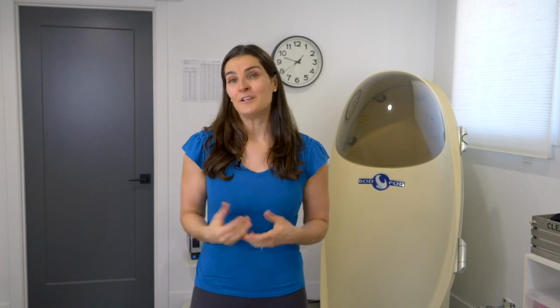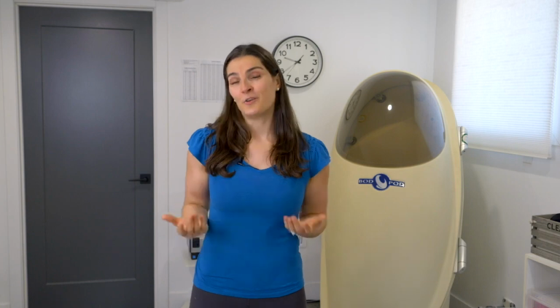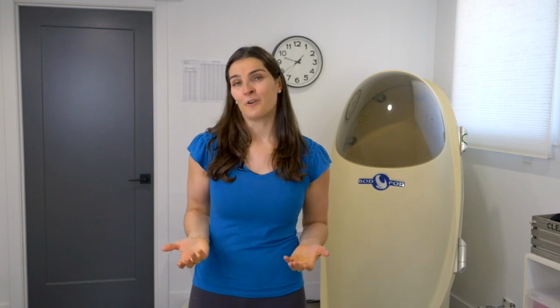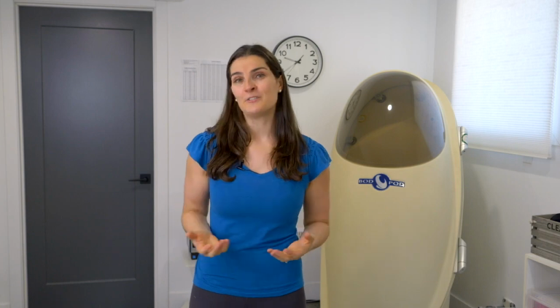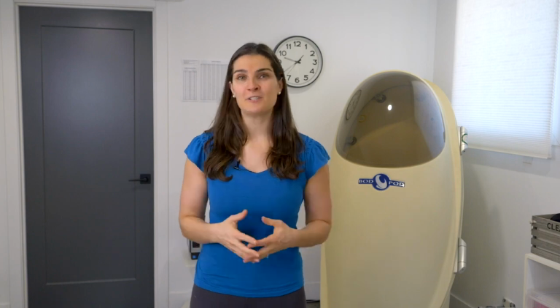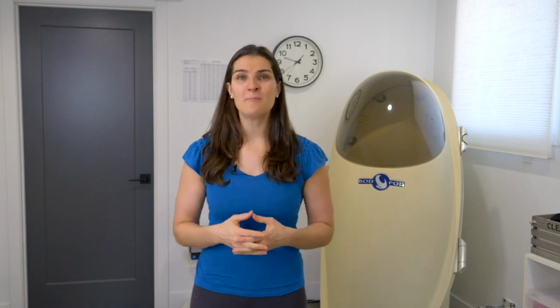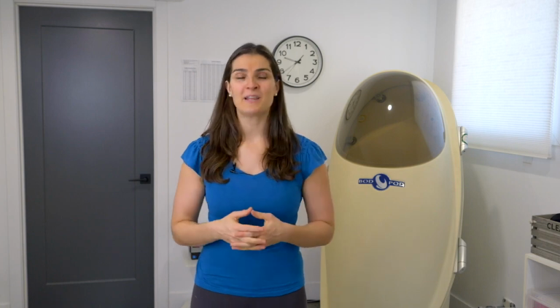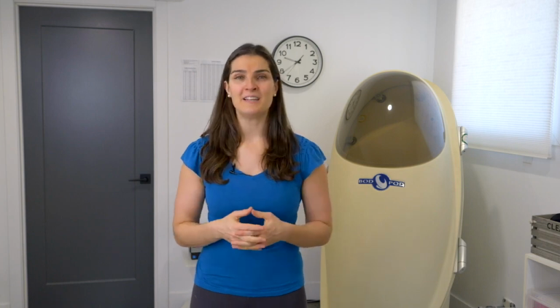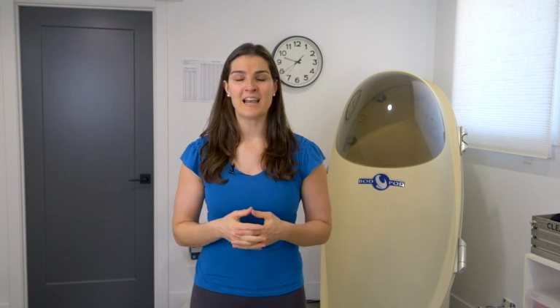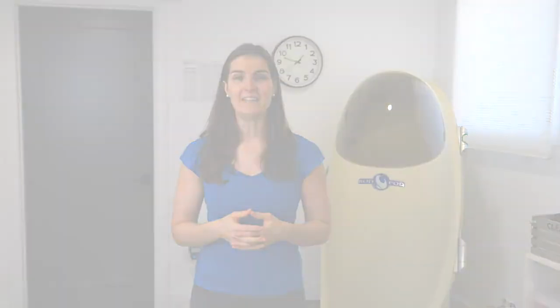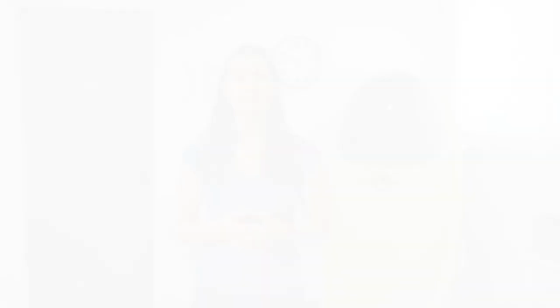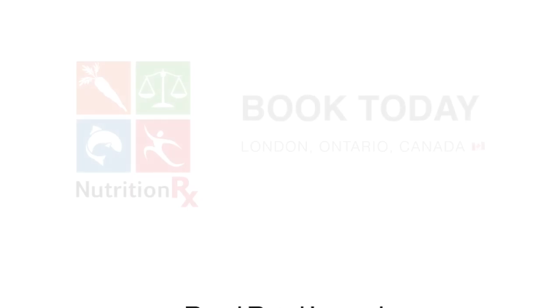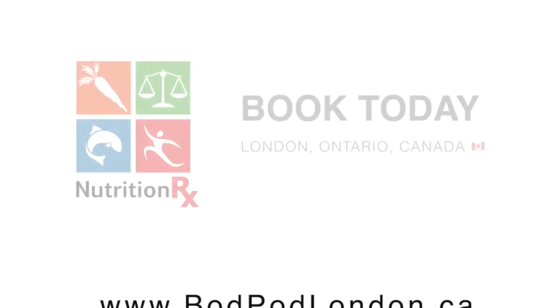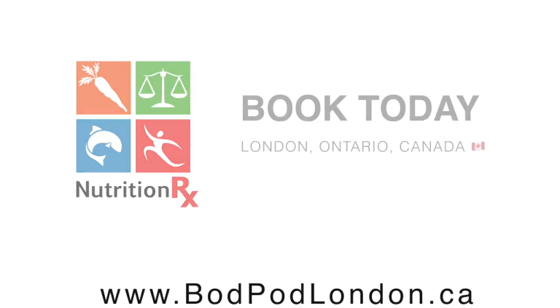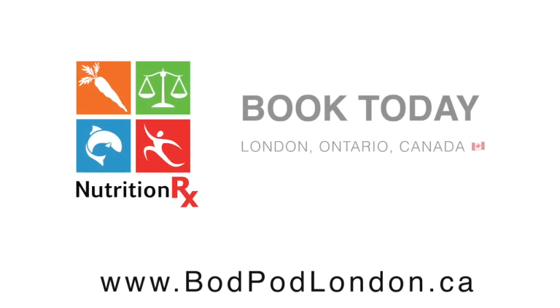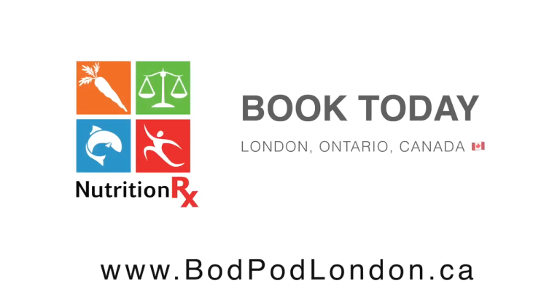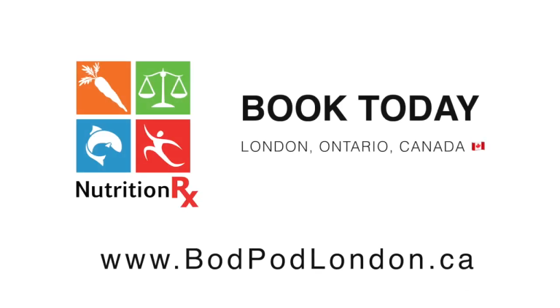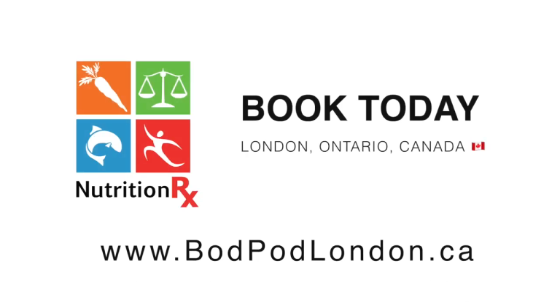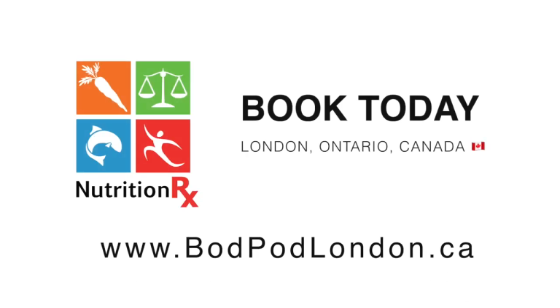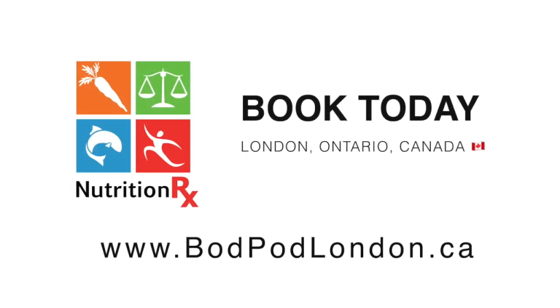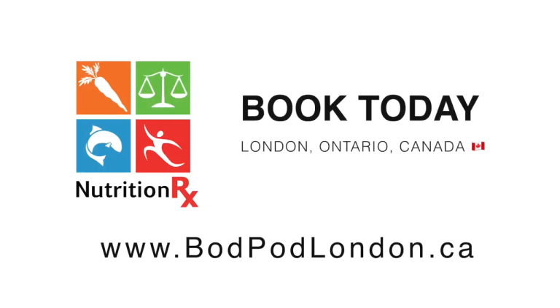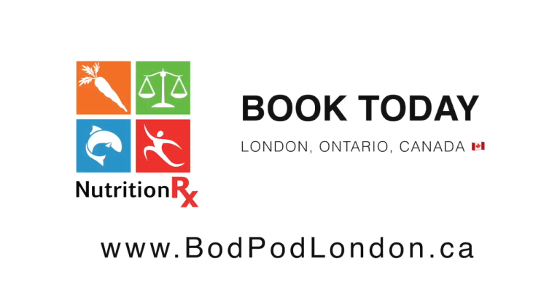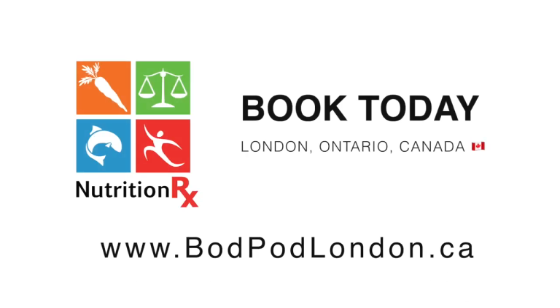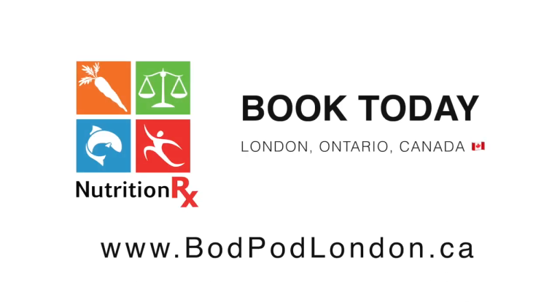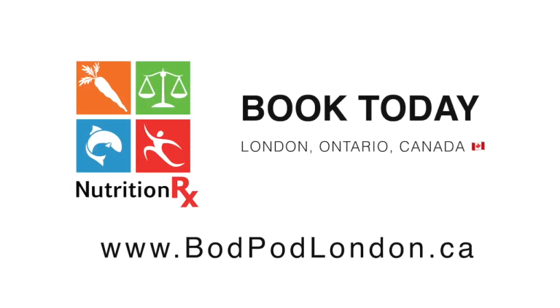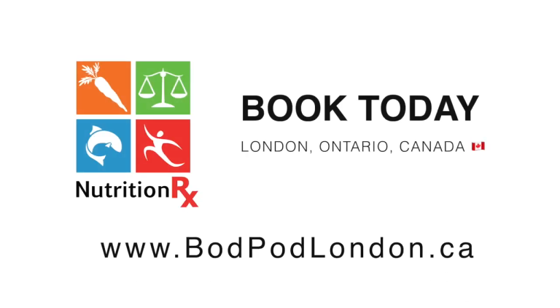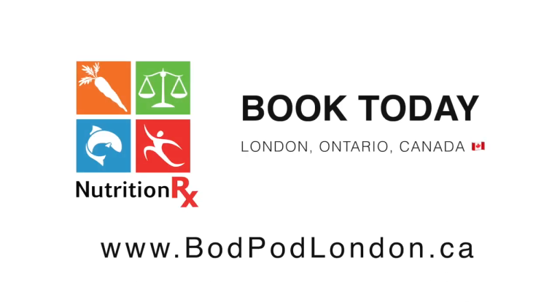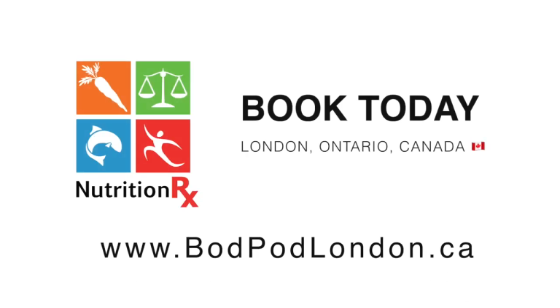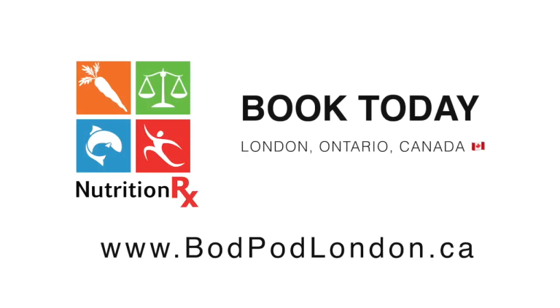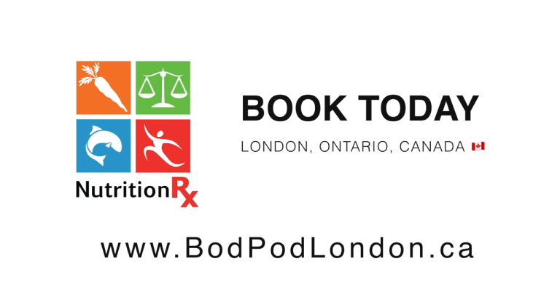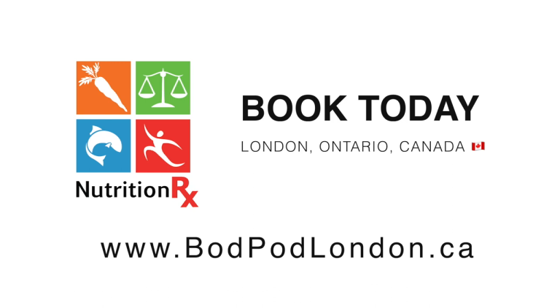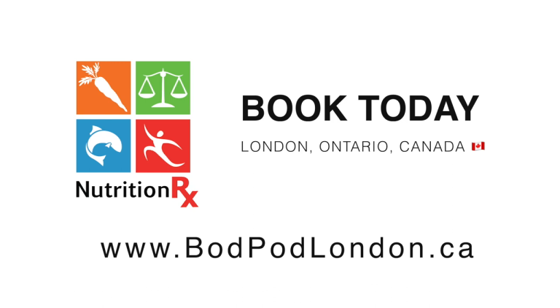If you're interested in booking a test, we'd be happy to host you here in our machine in London, Ontario, Canada.